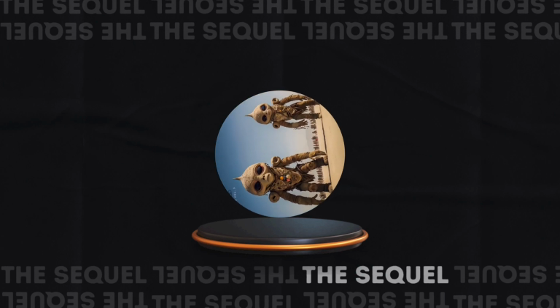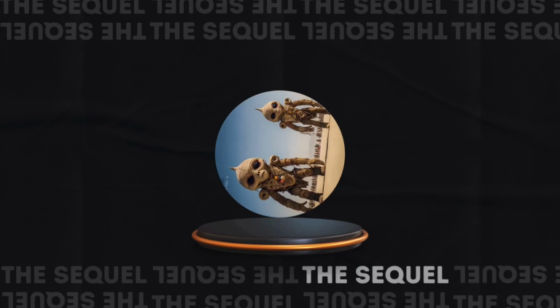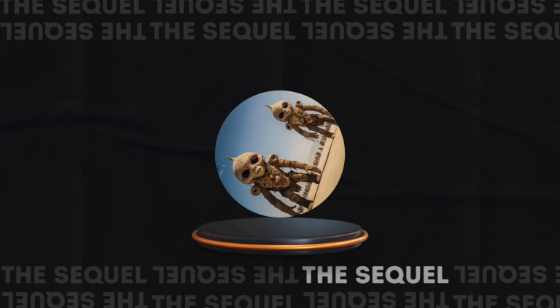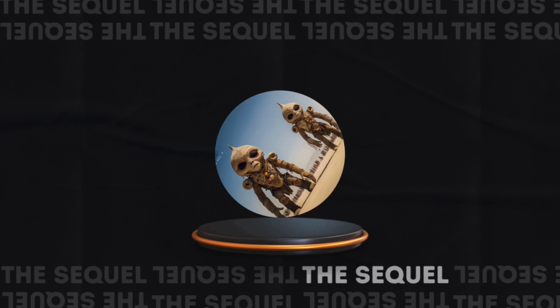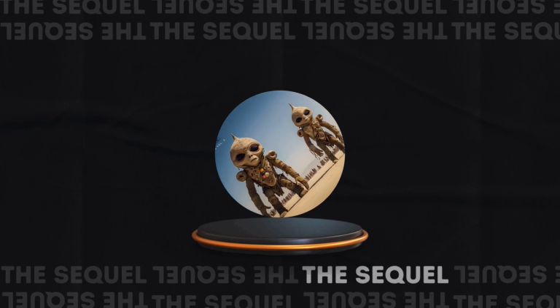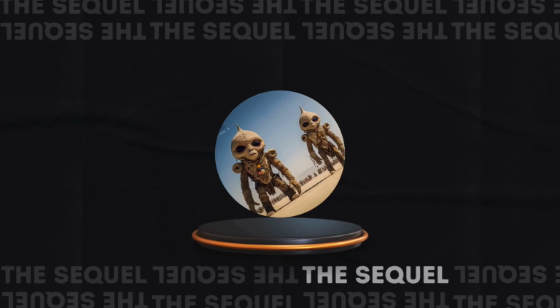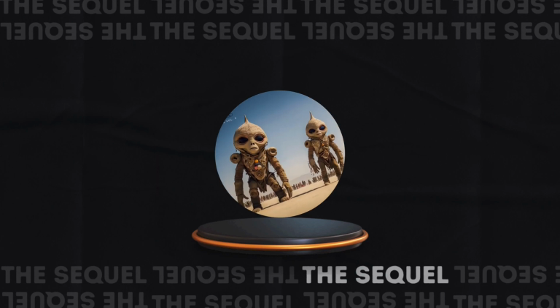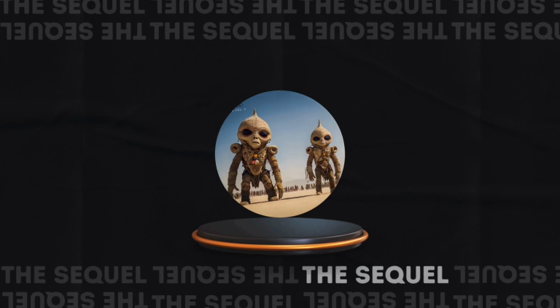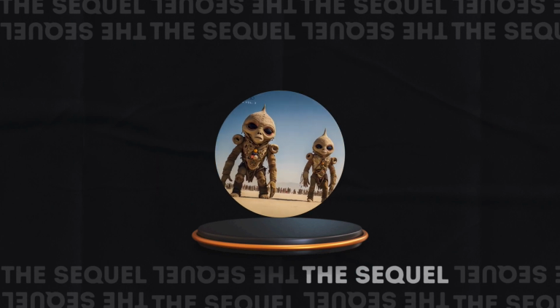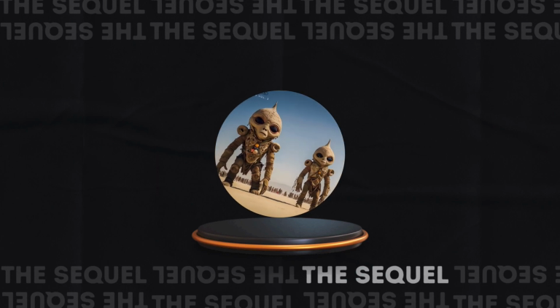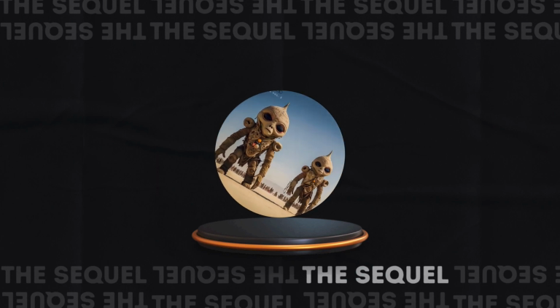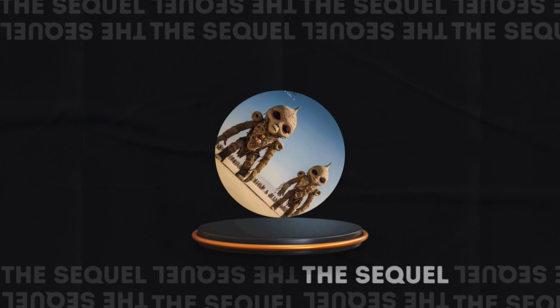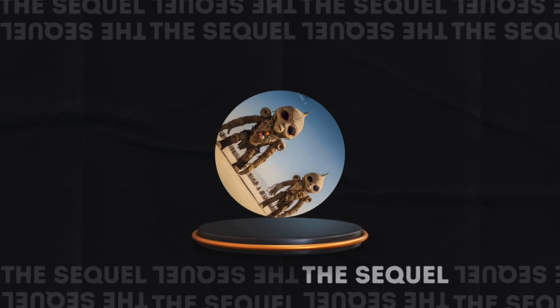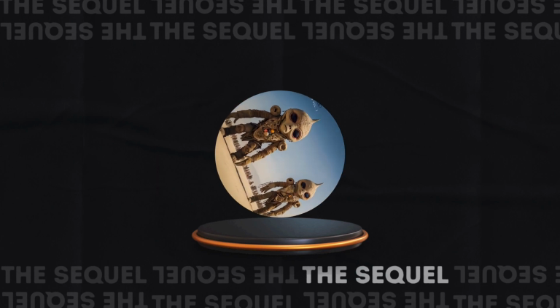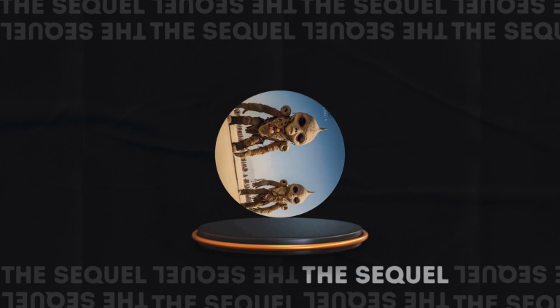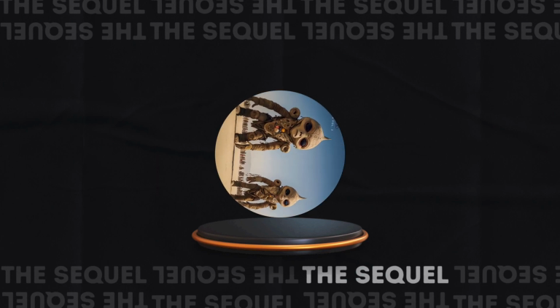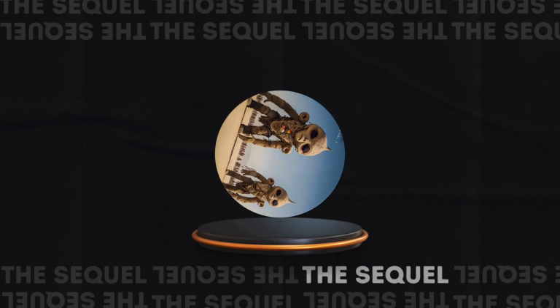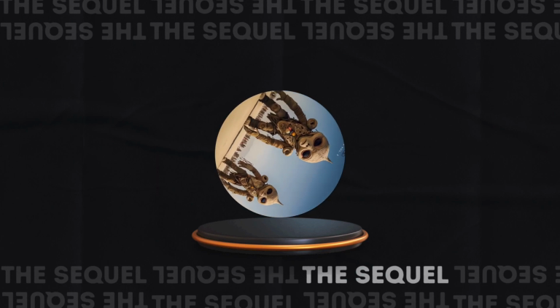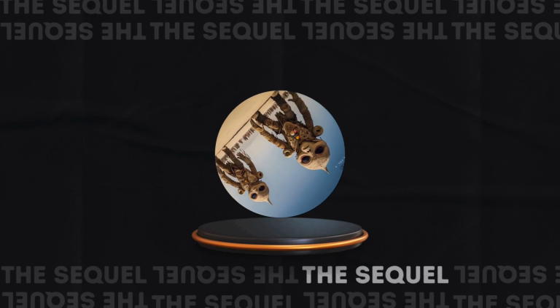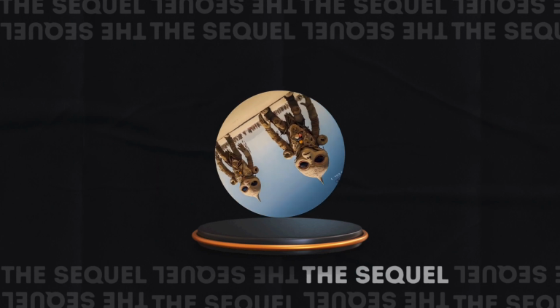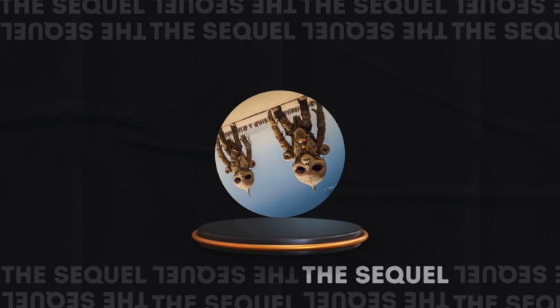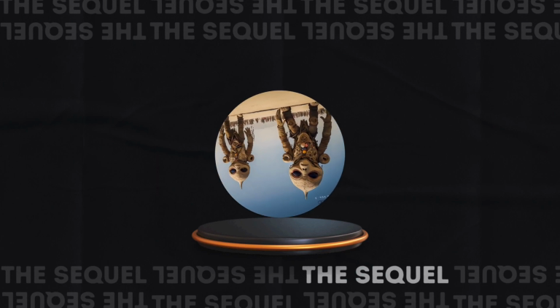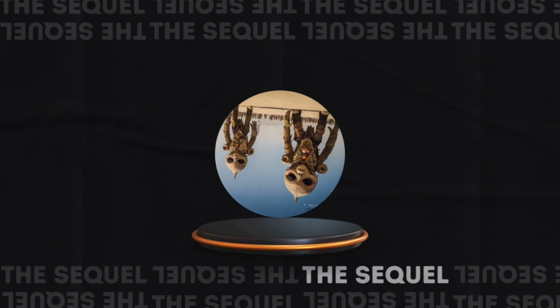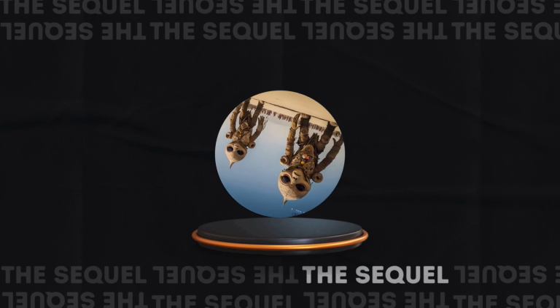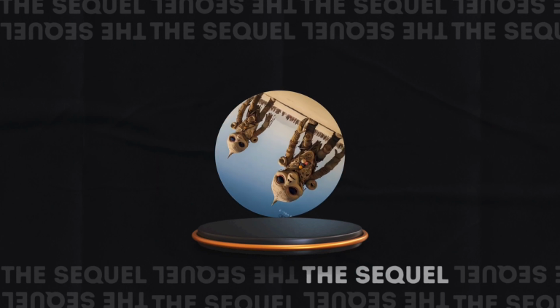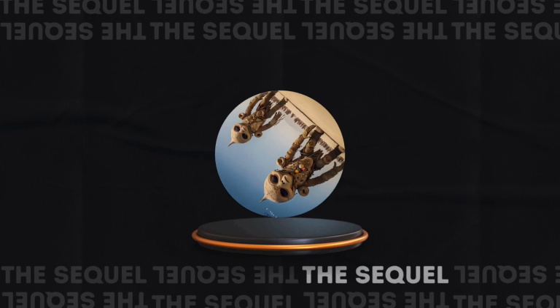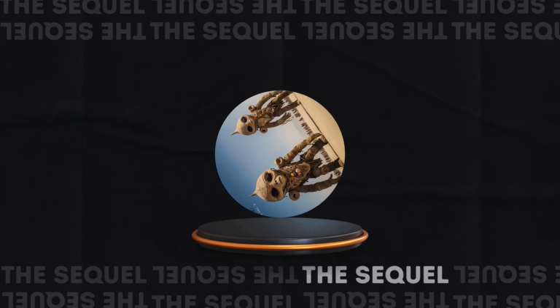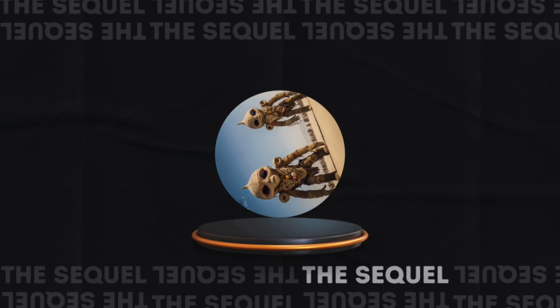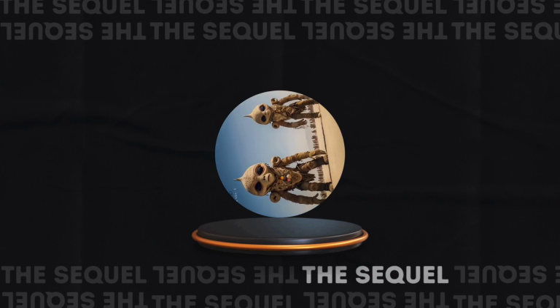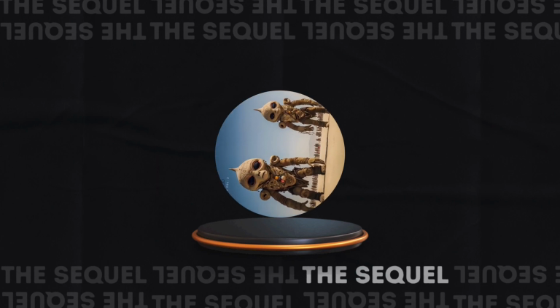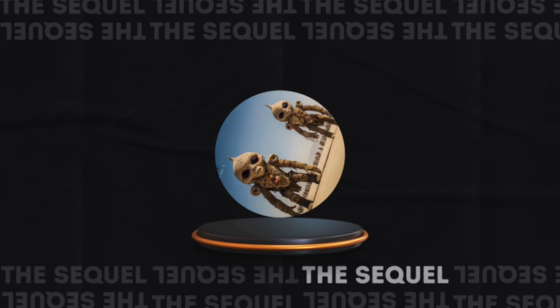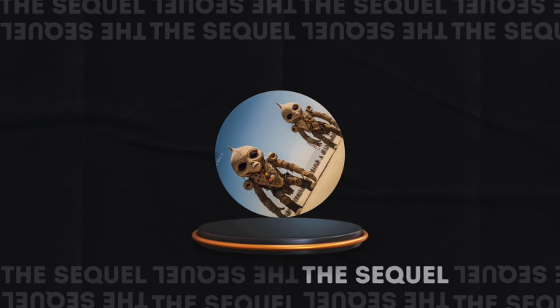Well, now we know. Because this is the new iPod Nano.